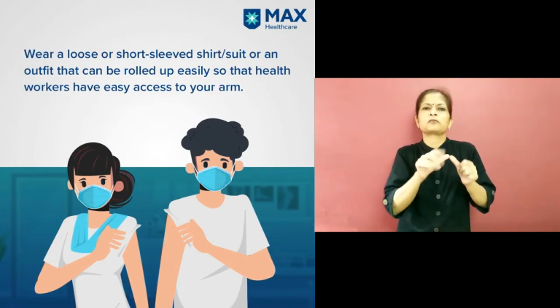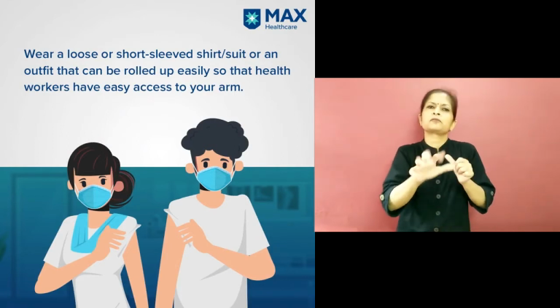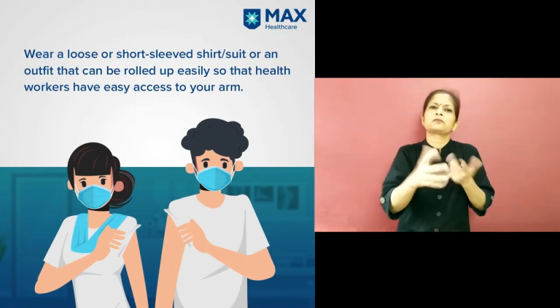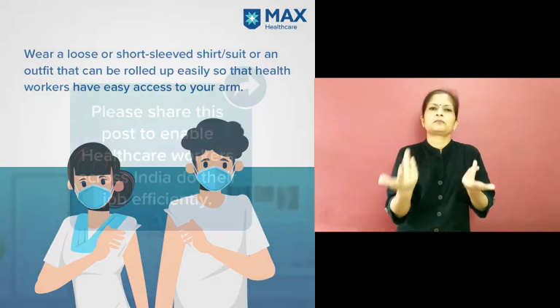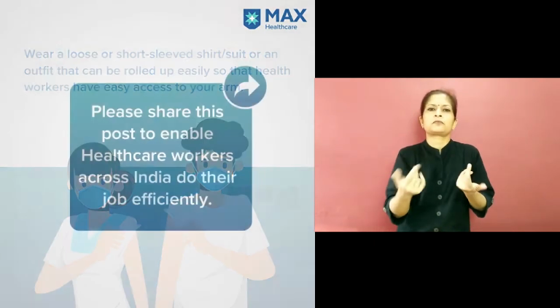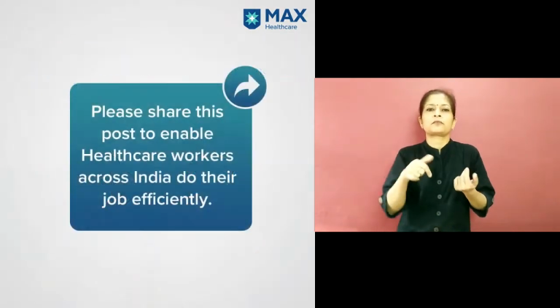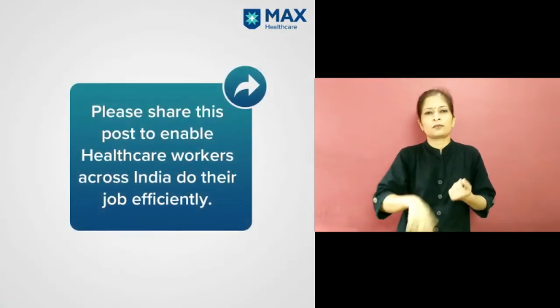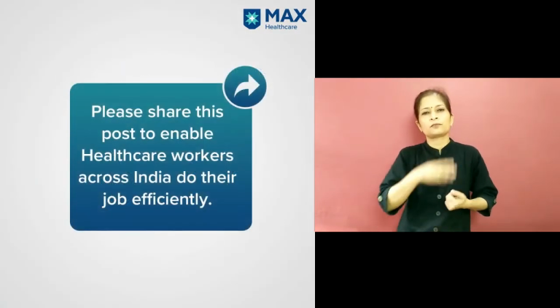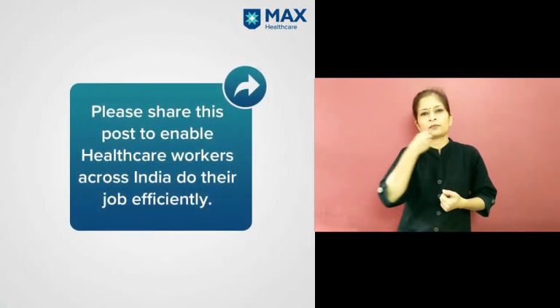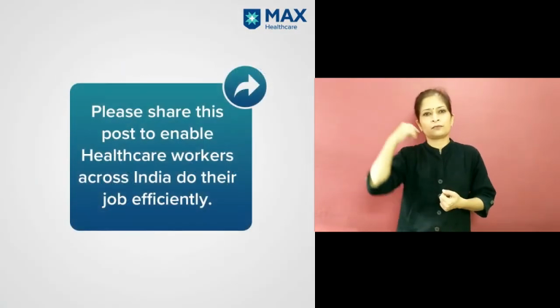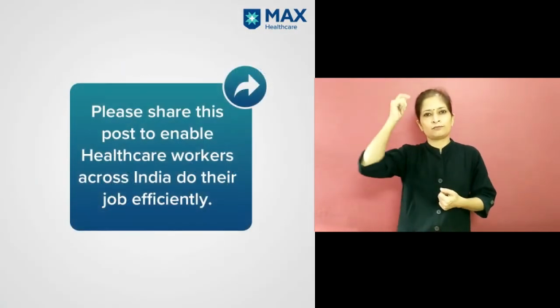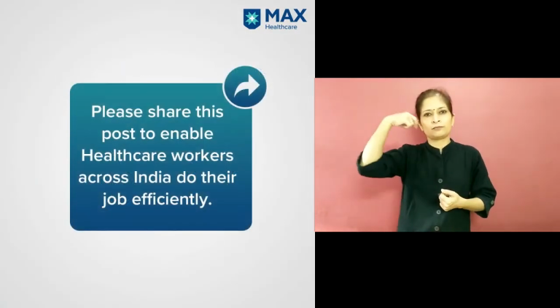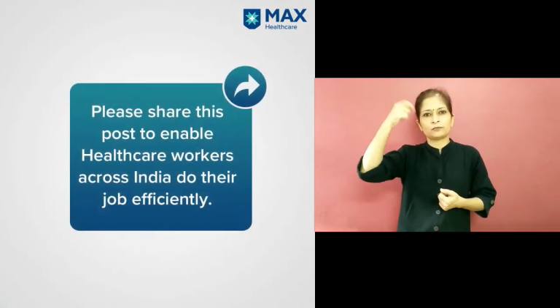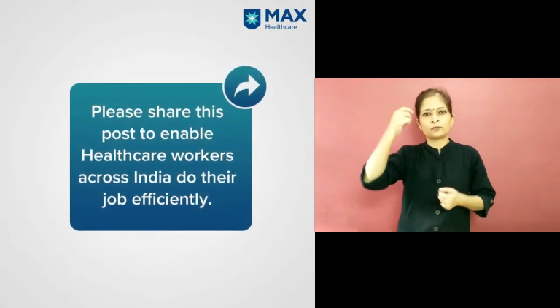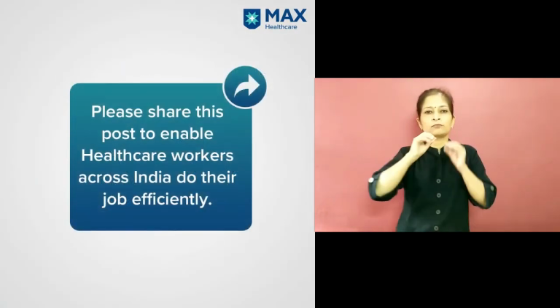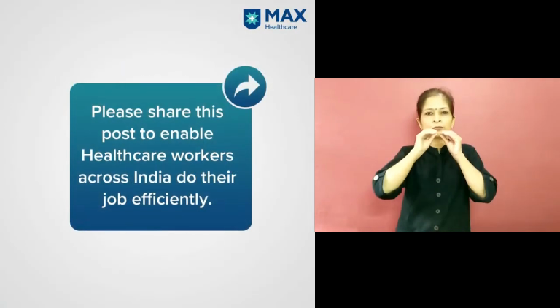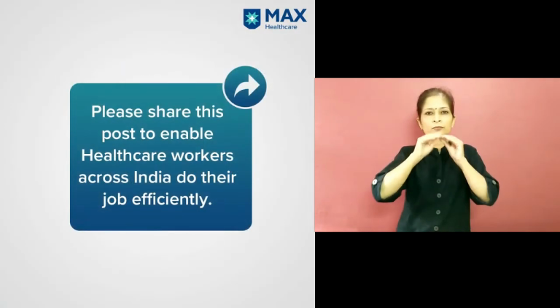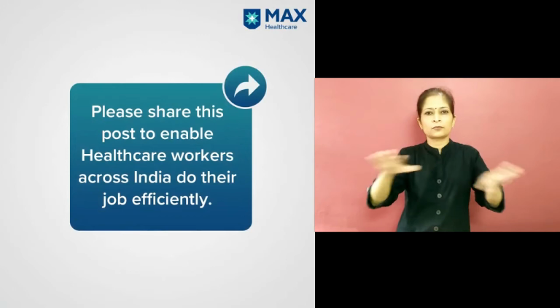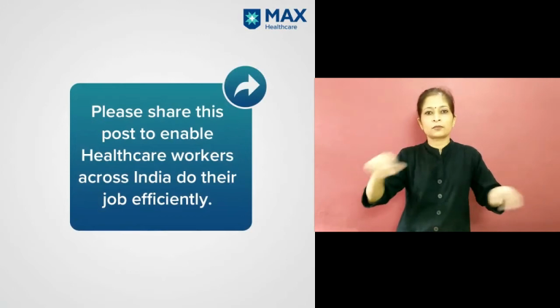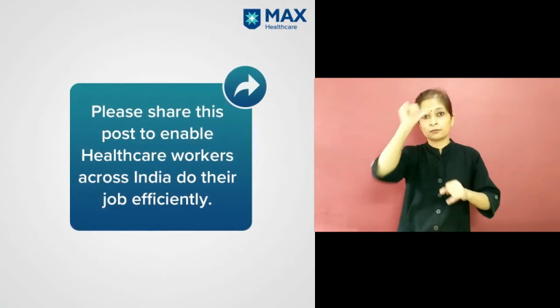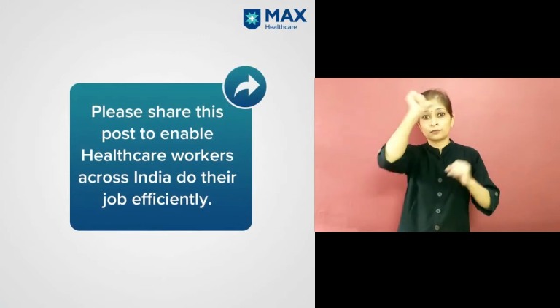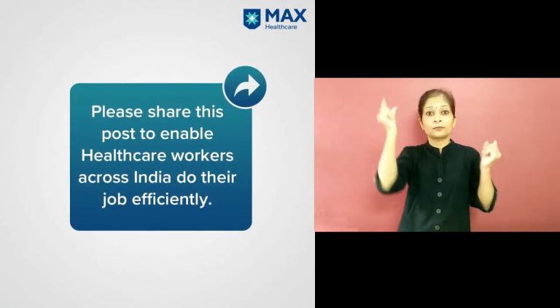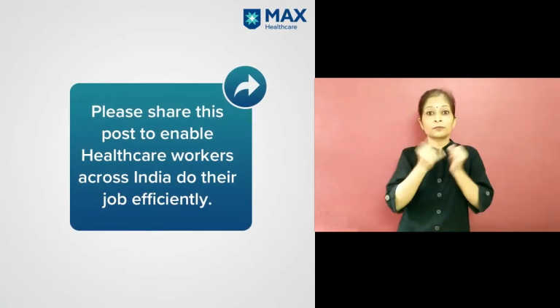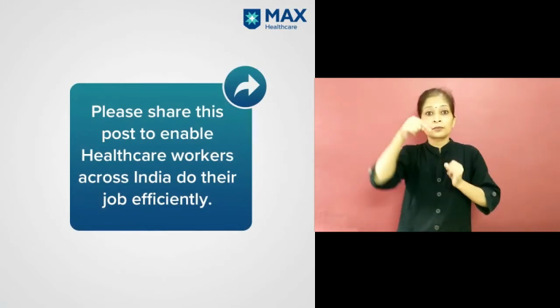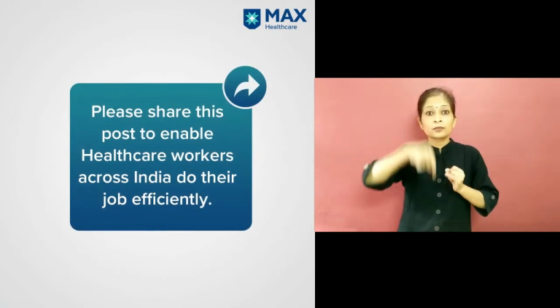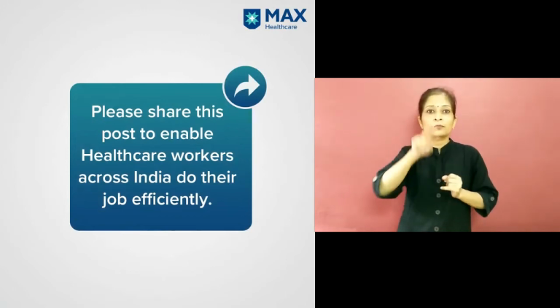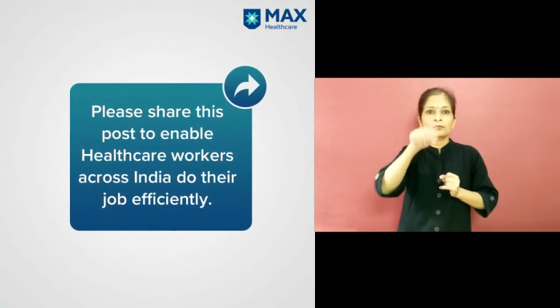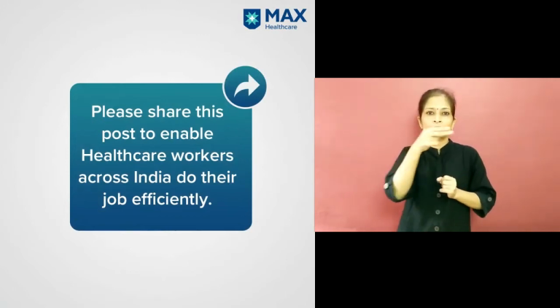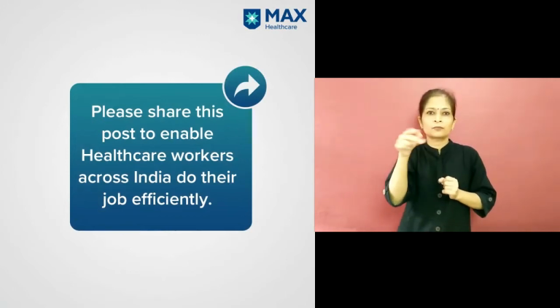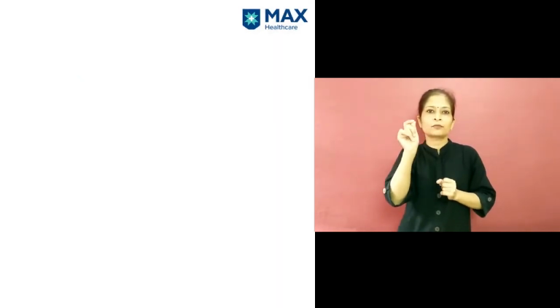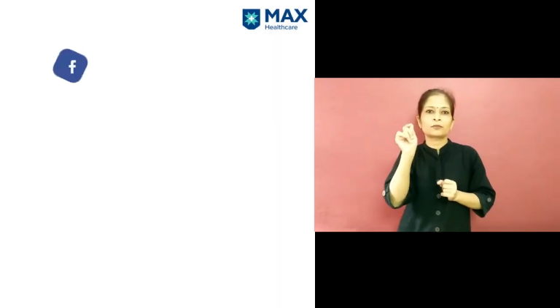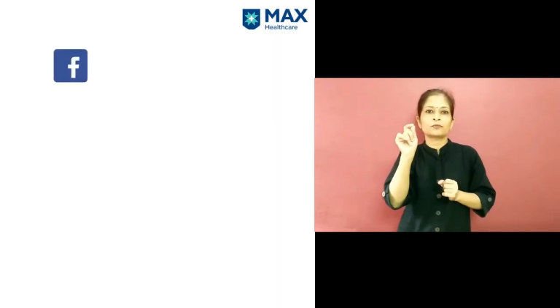Please share this post to enable healthcare workers across India to do their job efficiently.